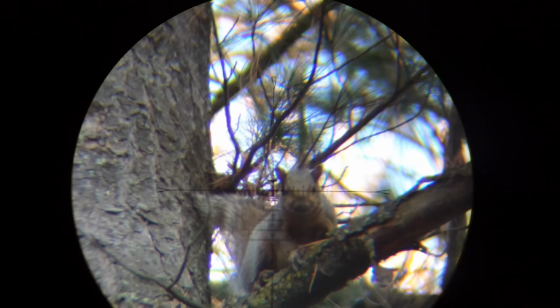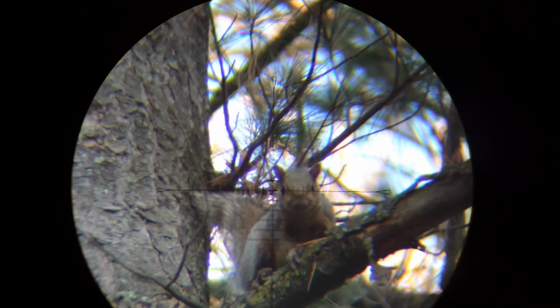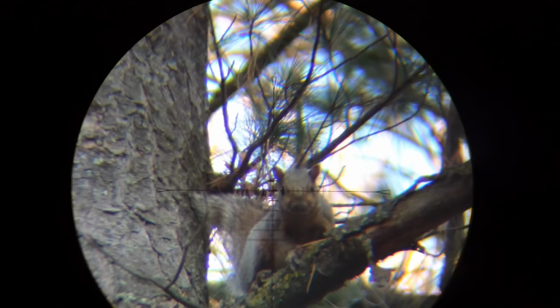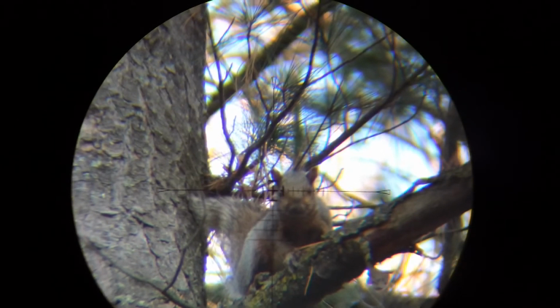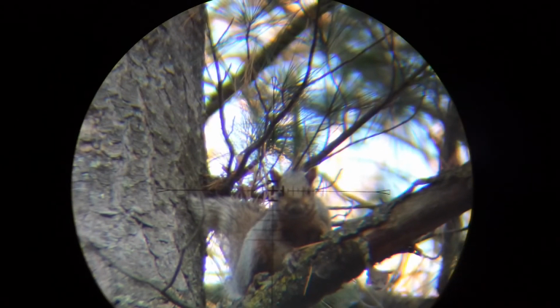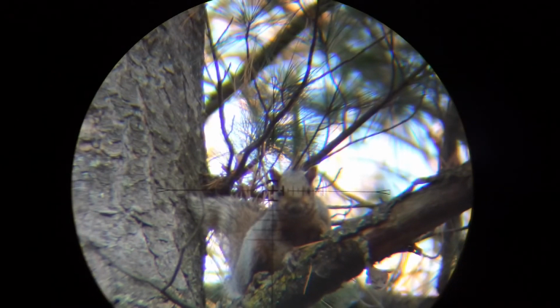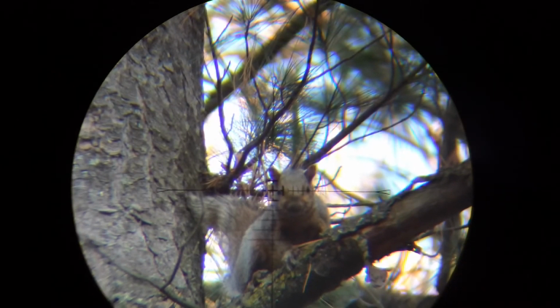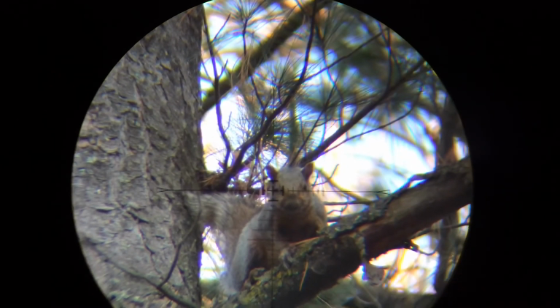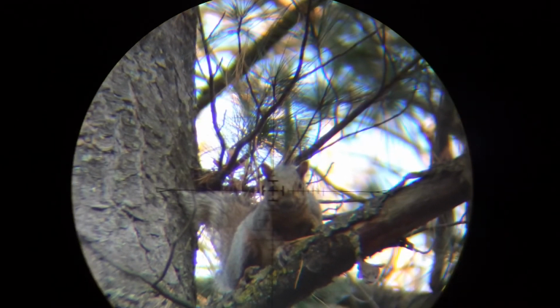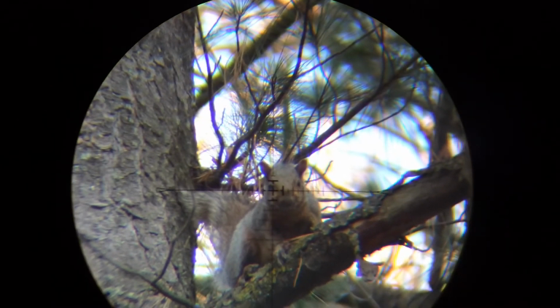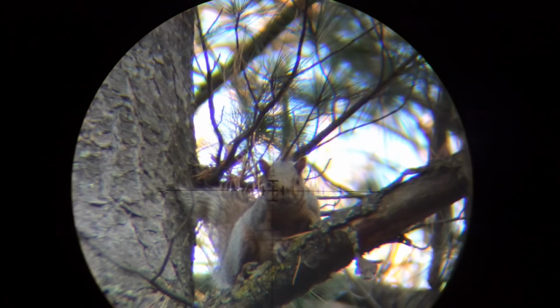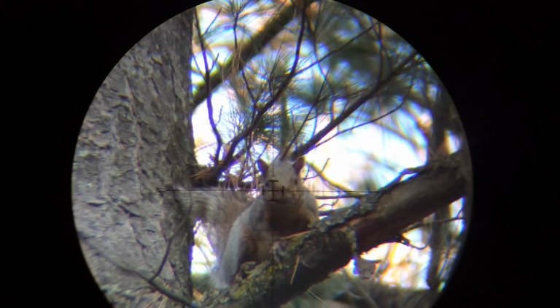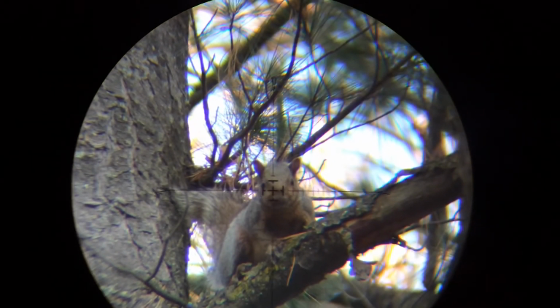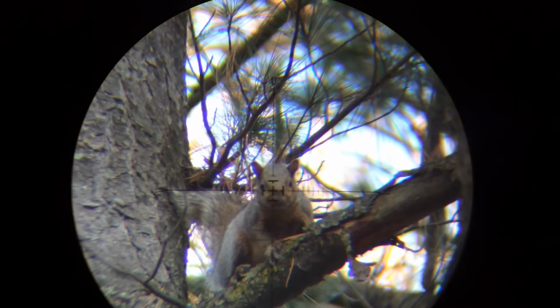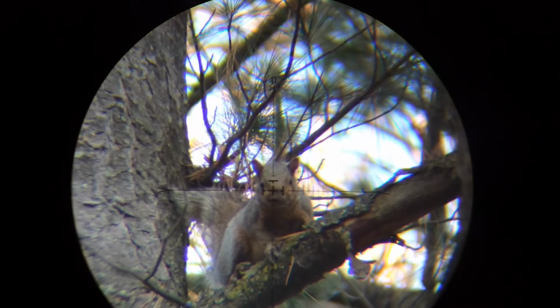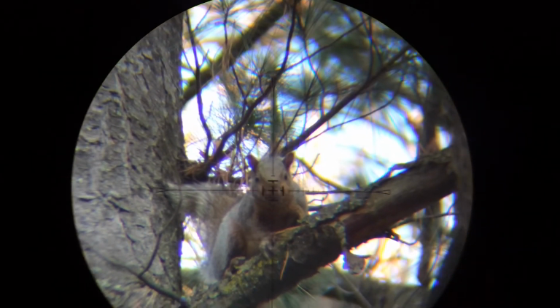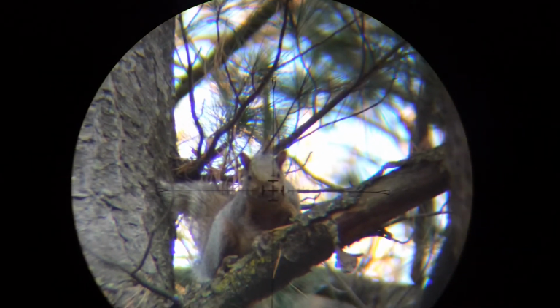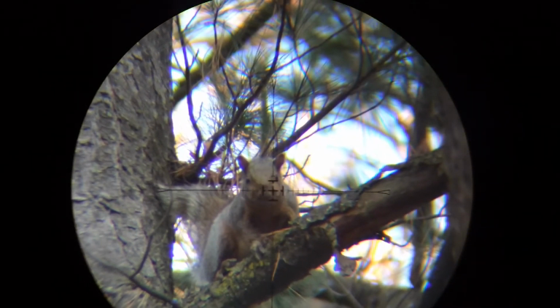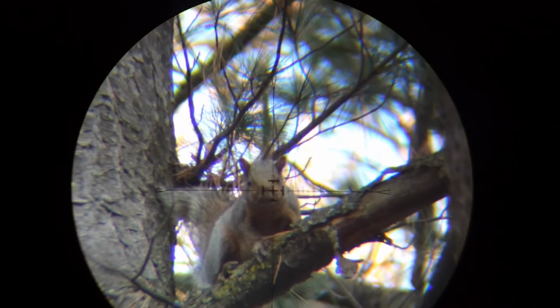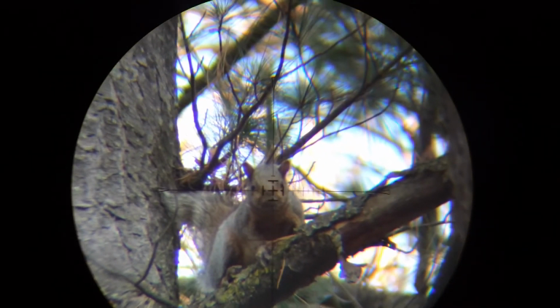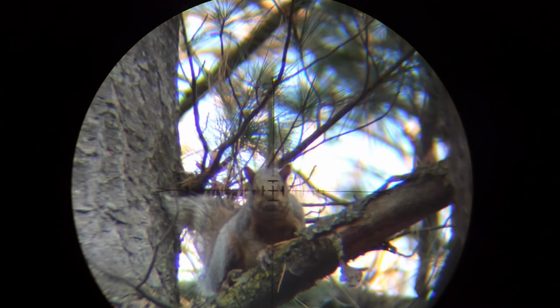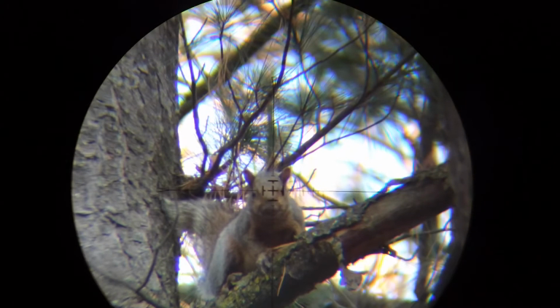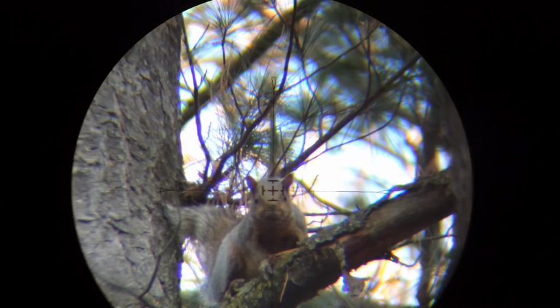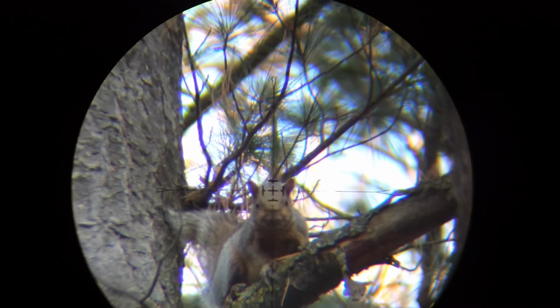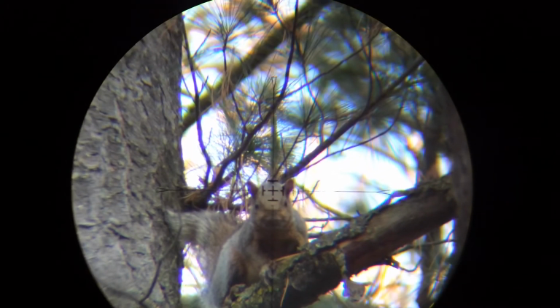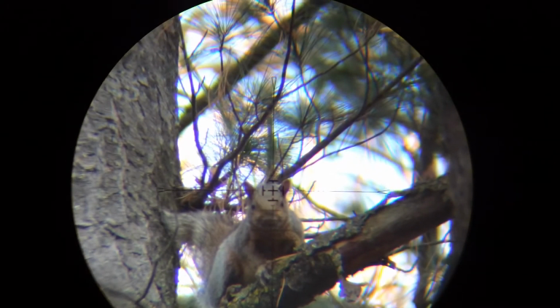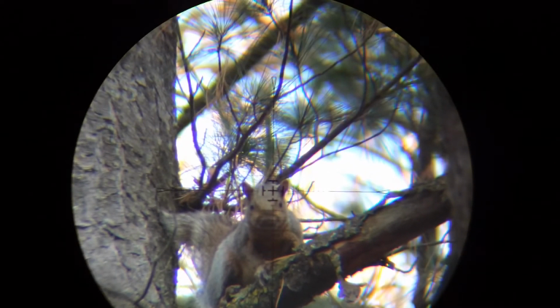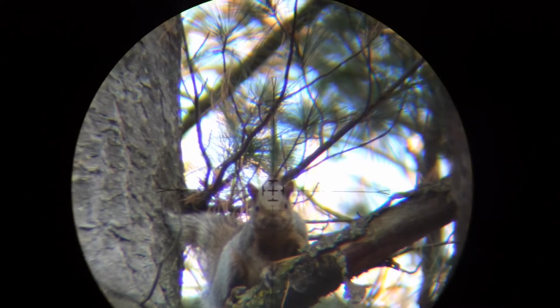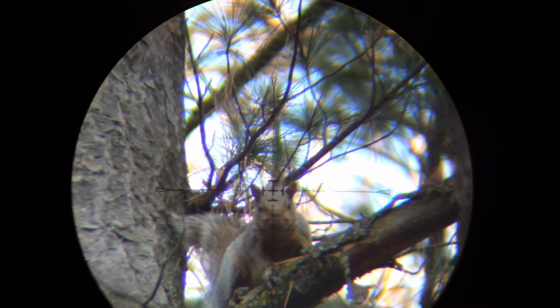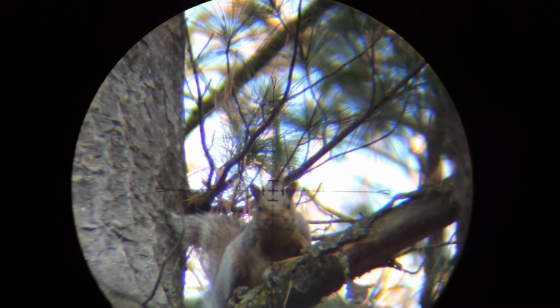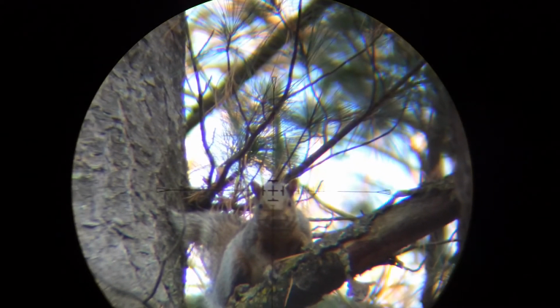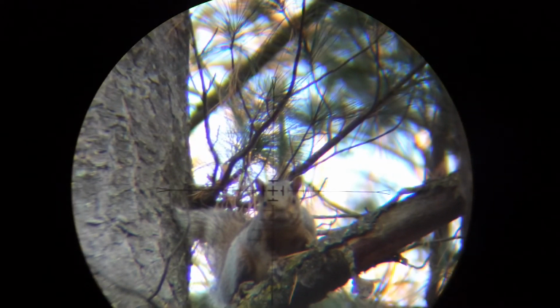This is an offhand shot at a steep angle. Pay attention to where the crosshairs are when the shot breaks, and where the pellet hits.